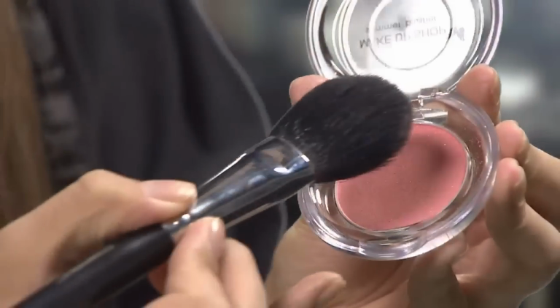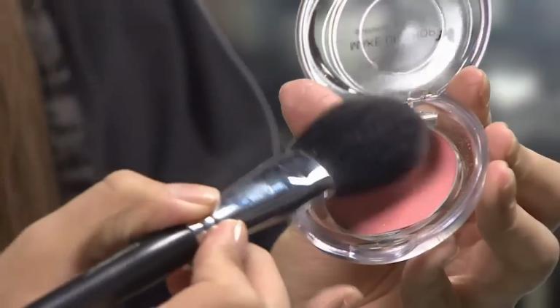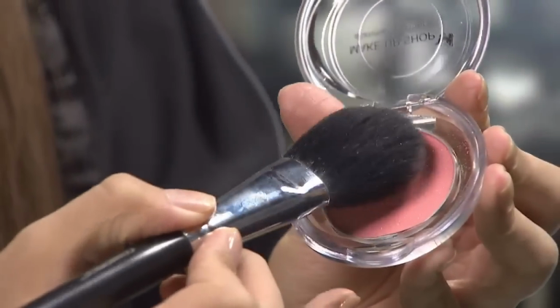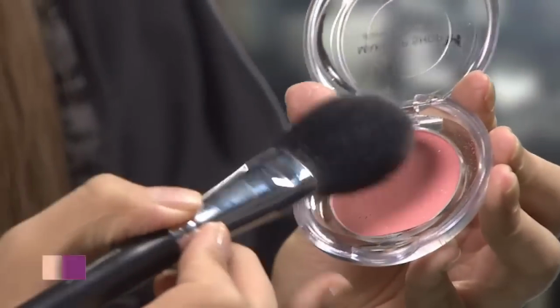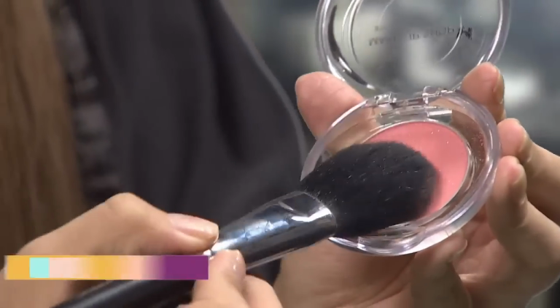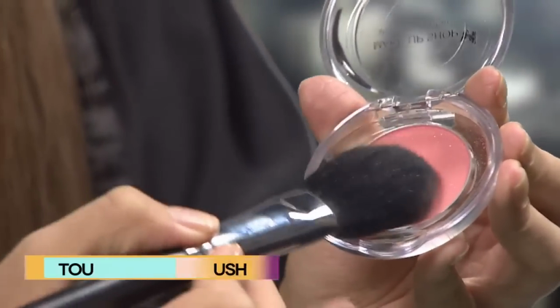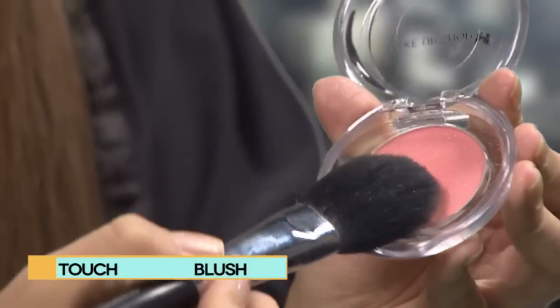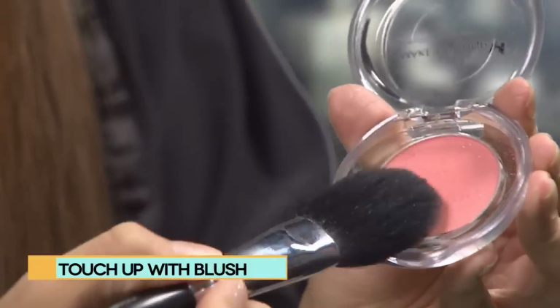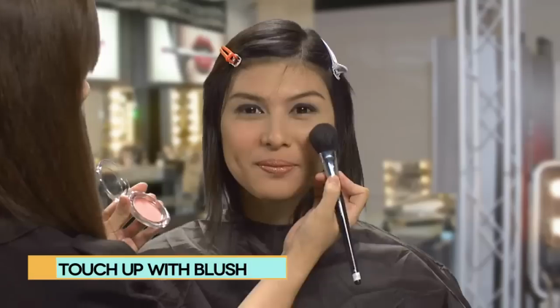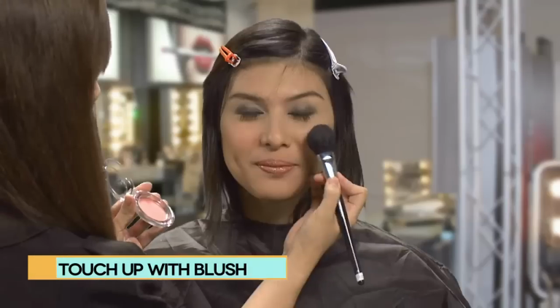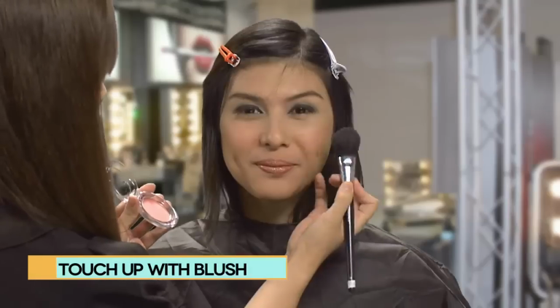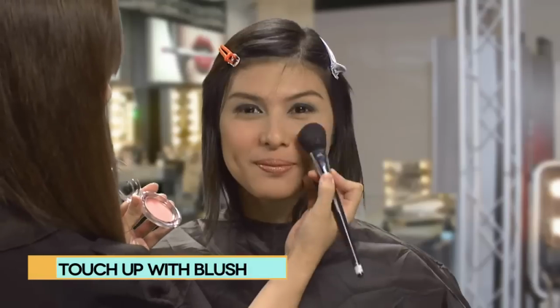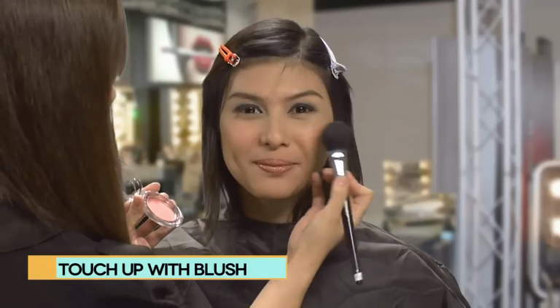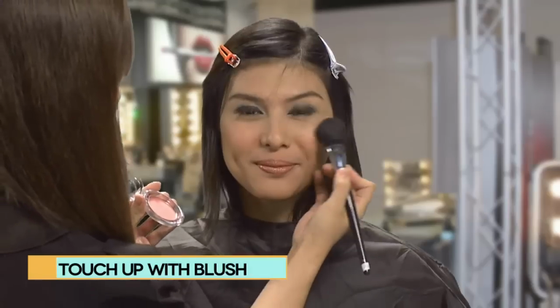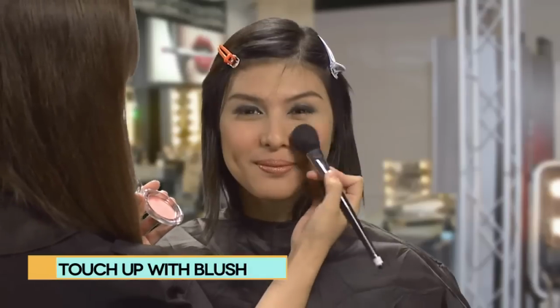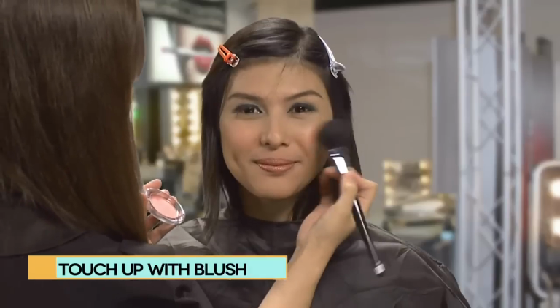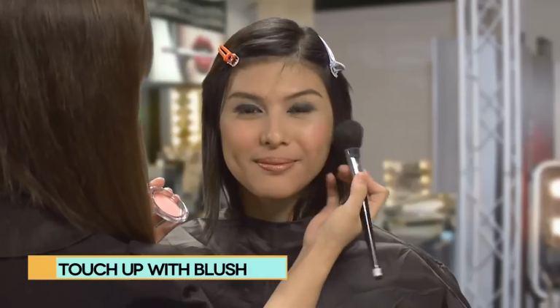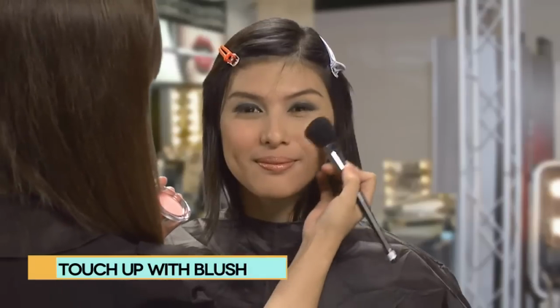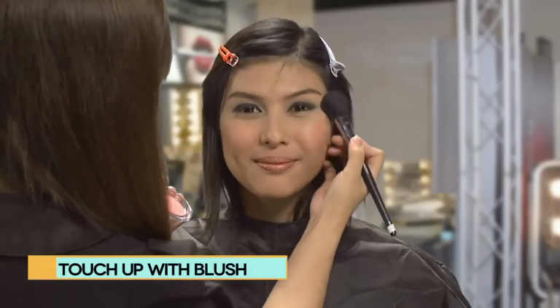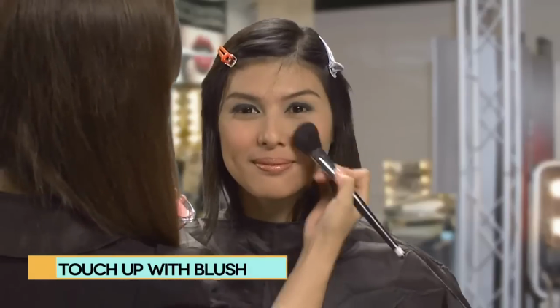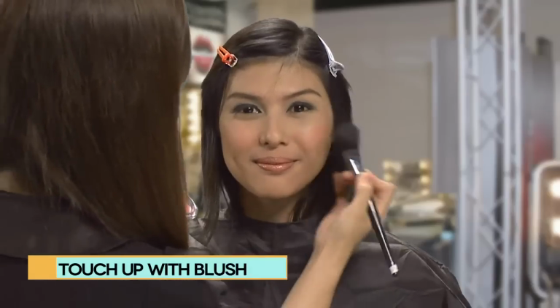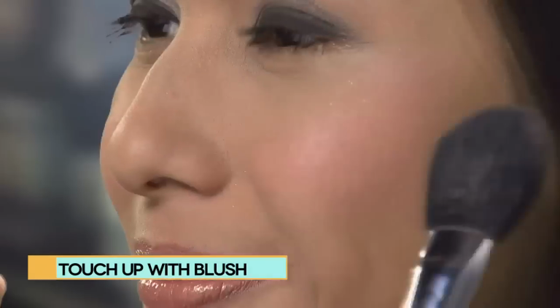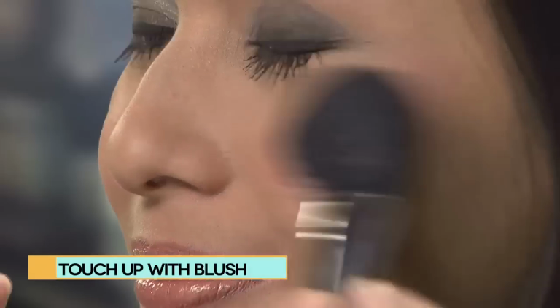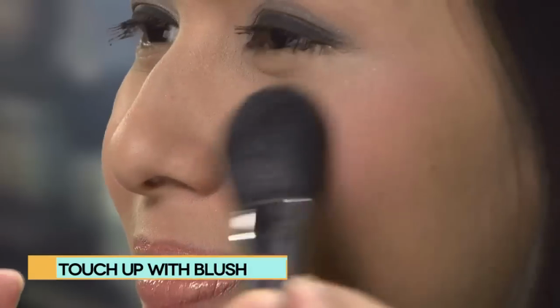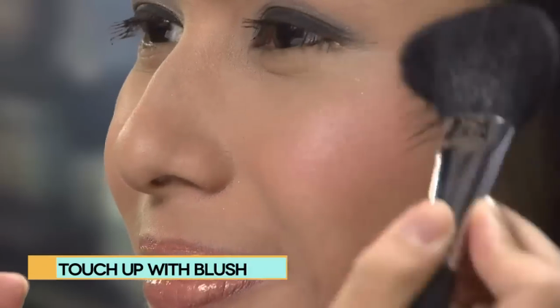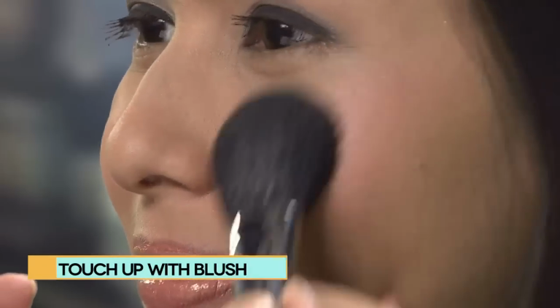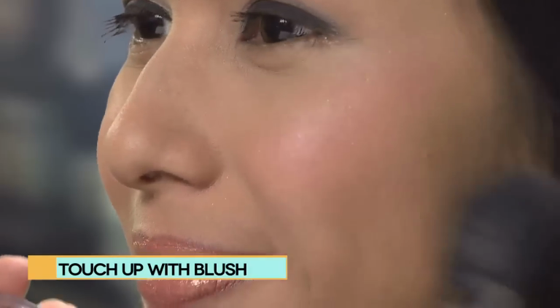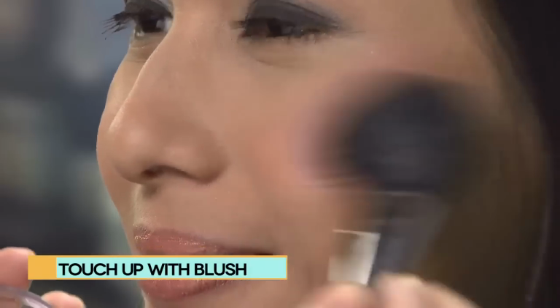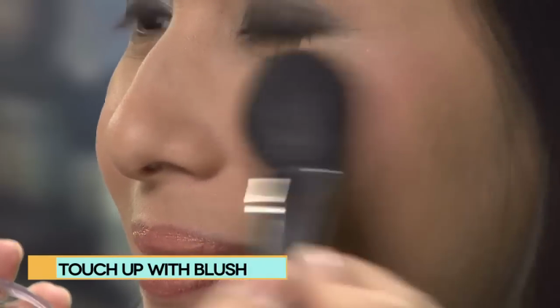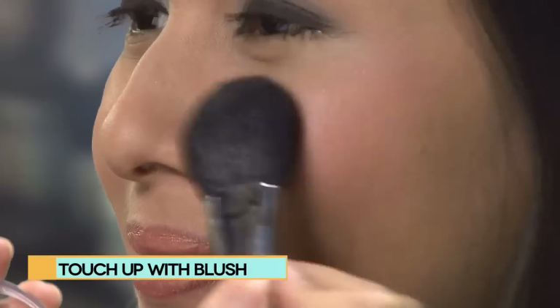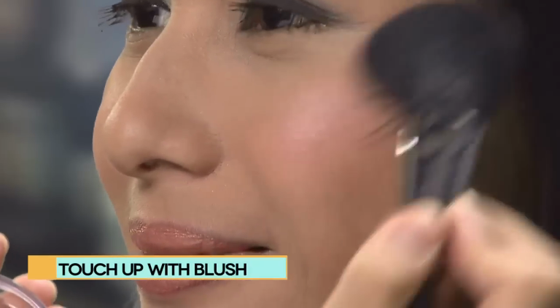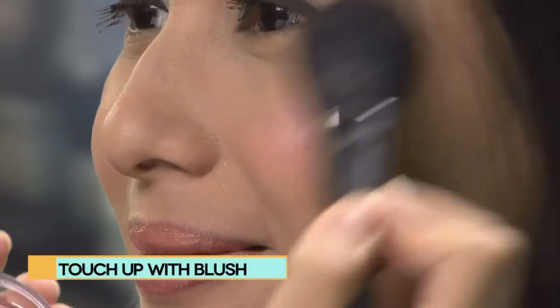Freshen up that blush, and always keep the blush in your makeup emergency kit.